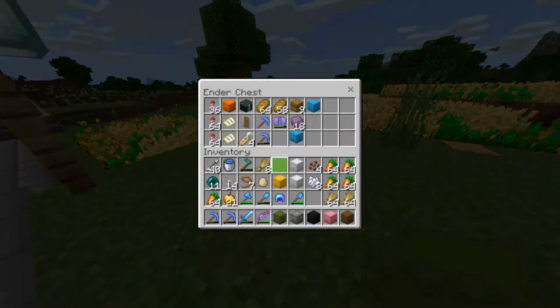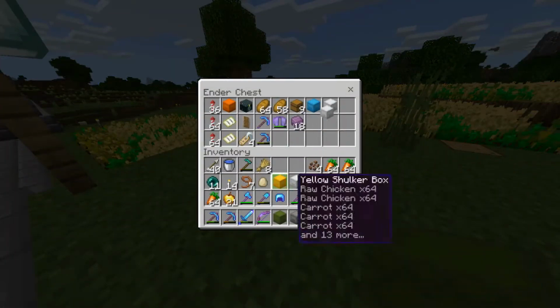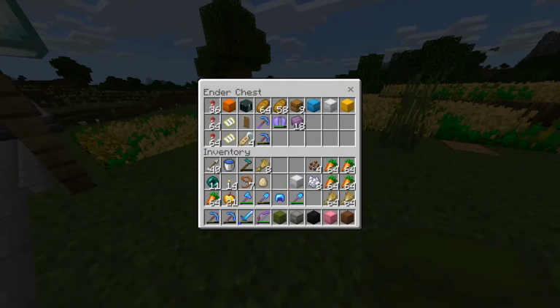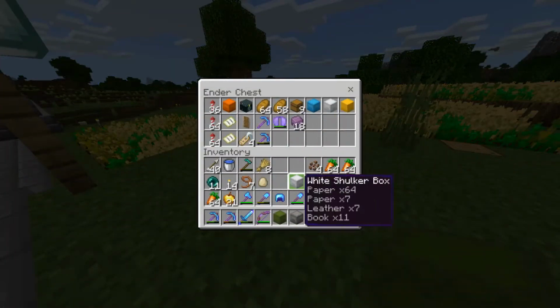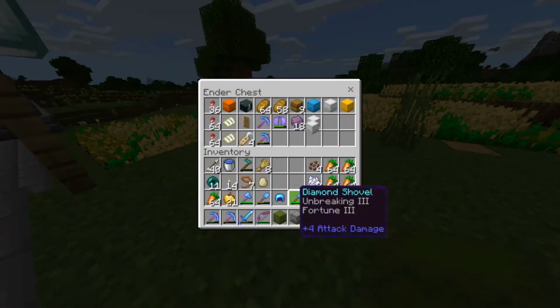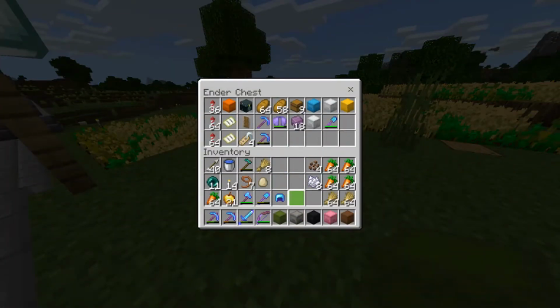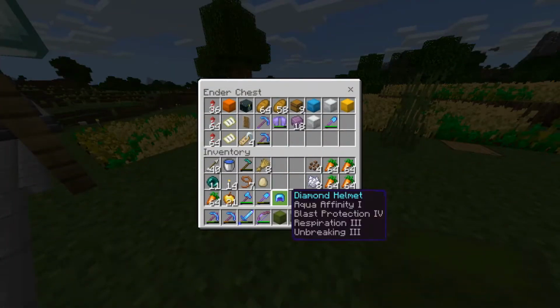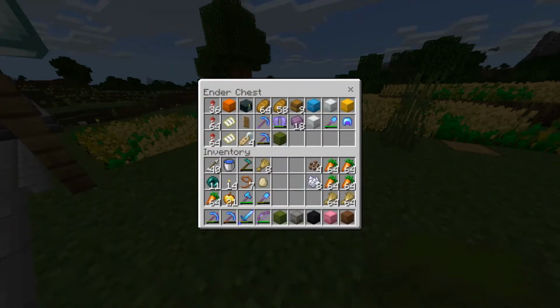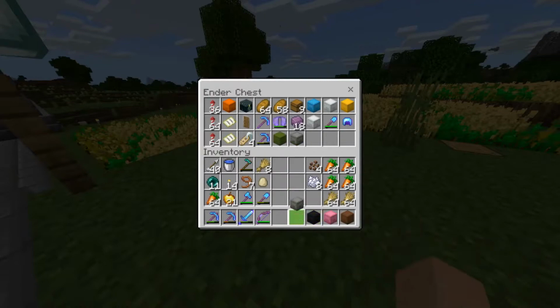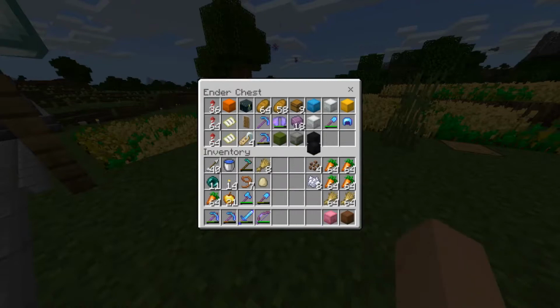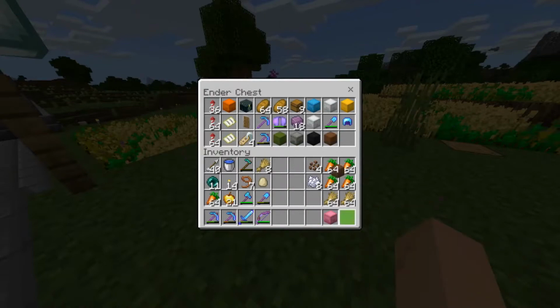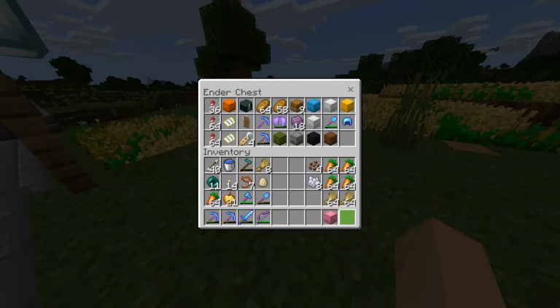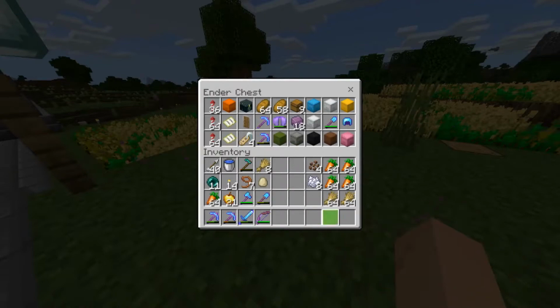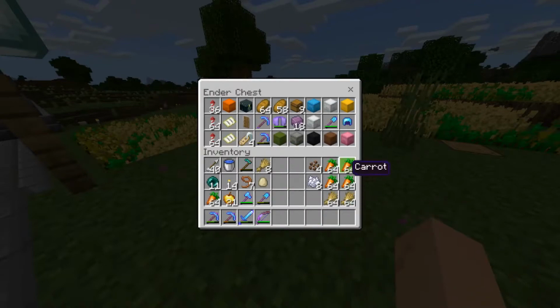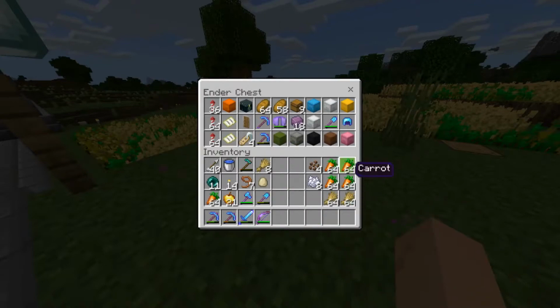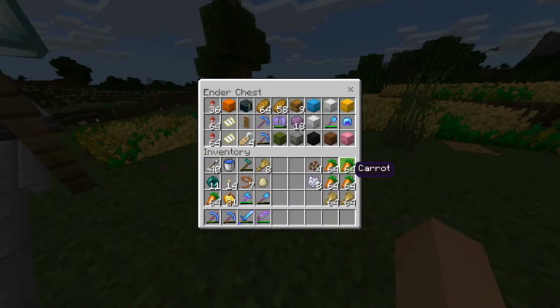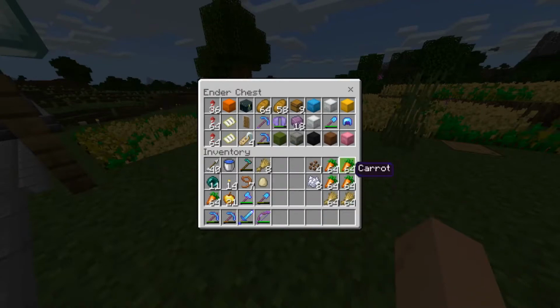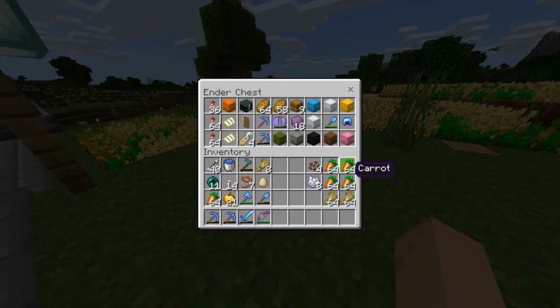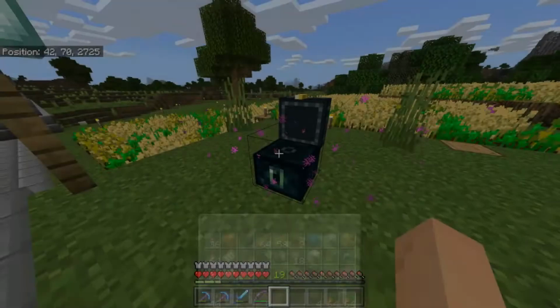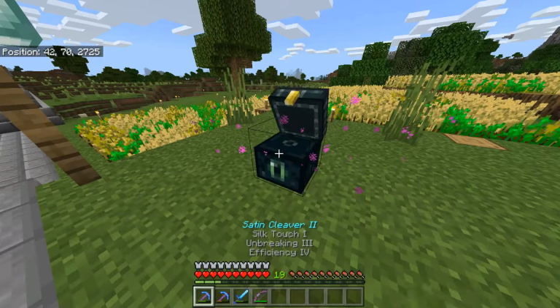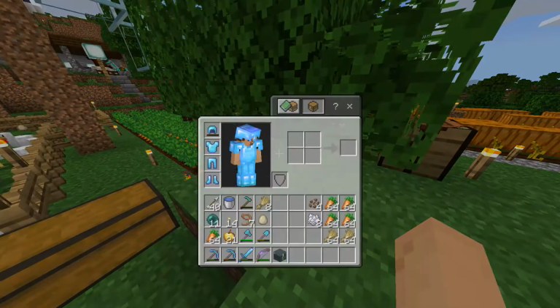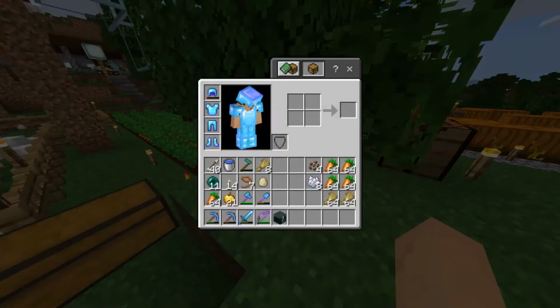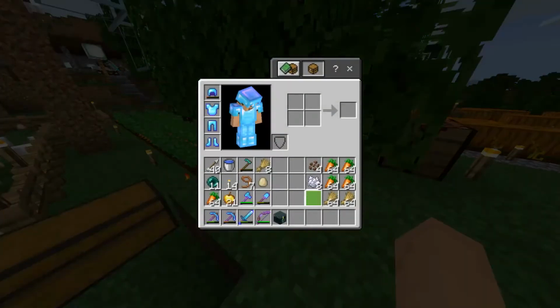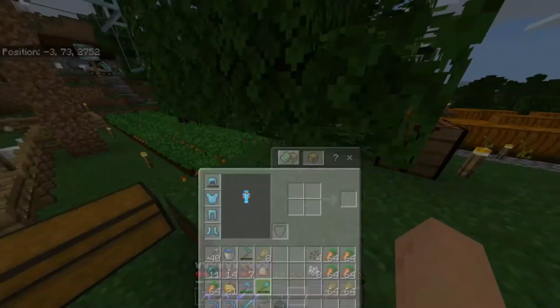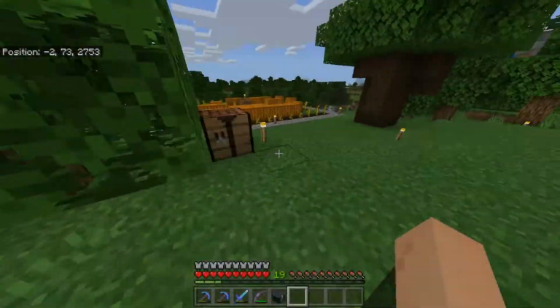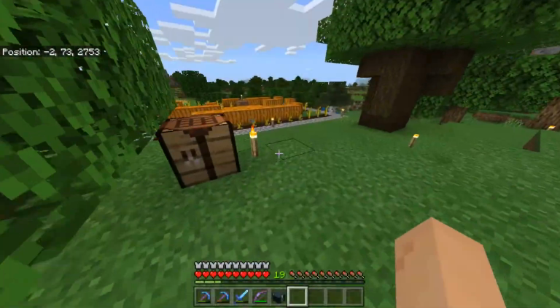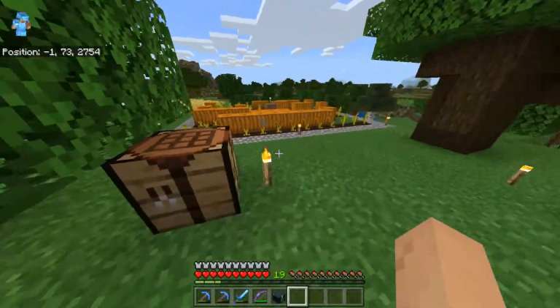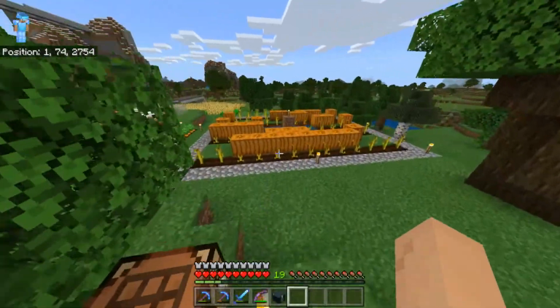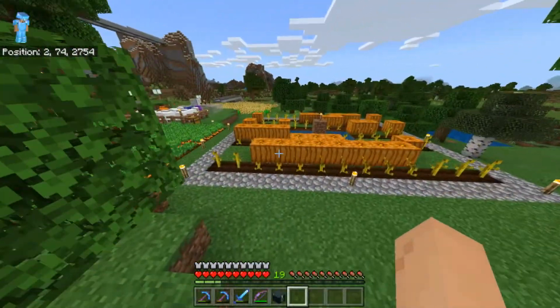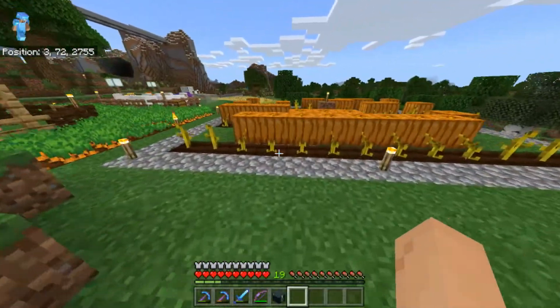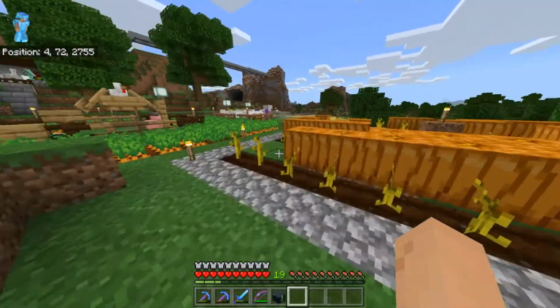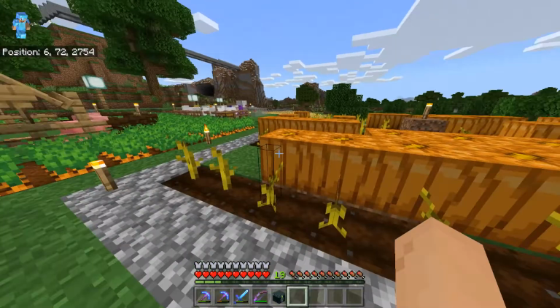And this is not just the inner chest — any chest is always instant, even the double chests that are full of stuff. But there is definitely a slowdown with the player inventory.